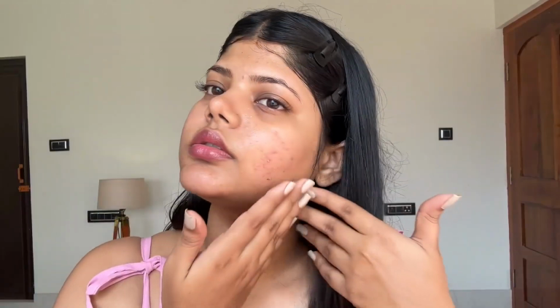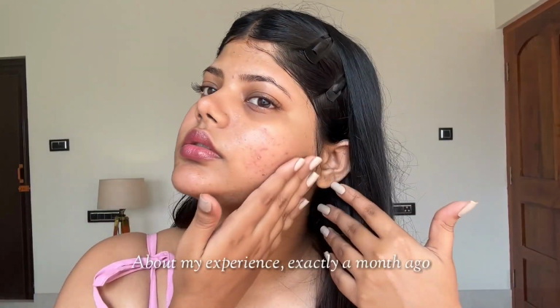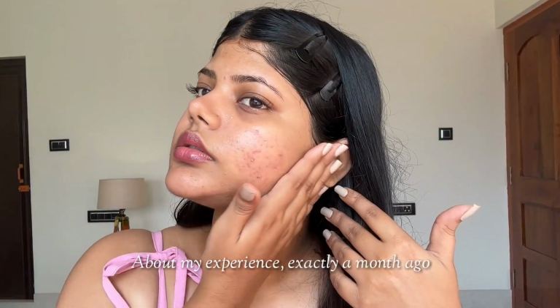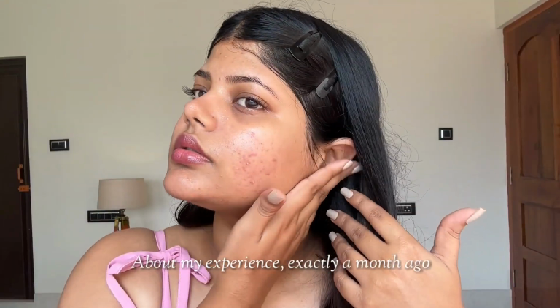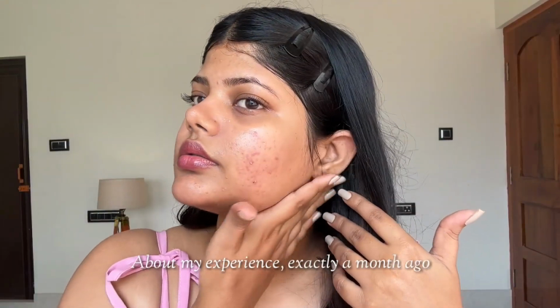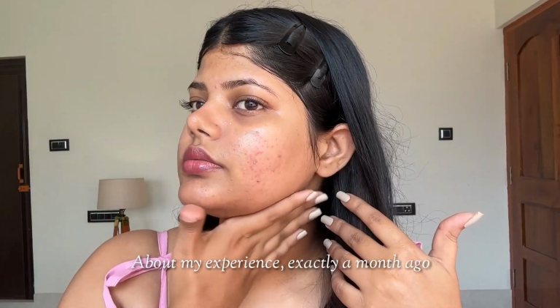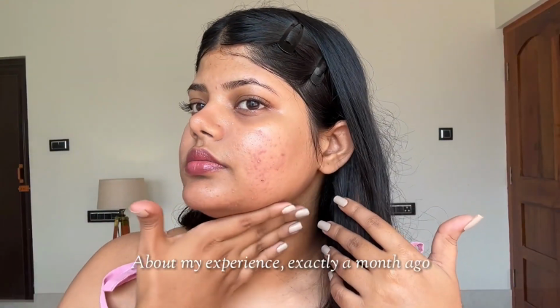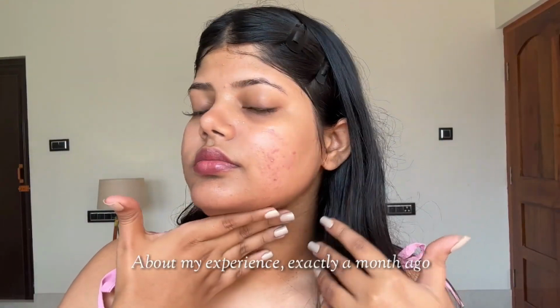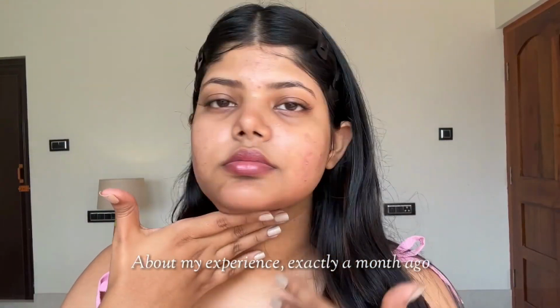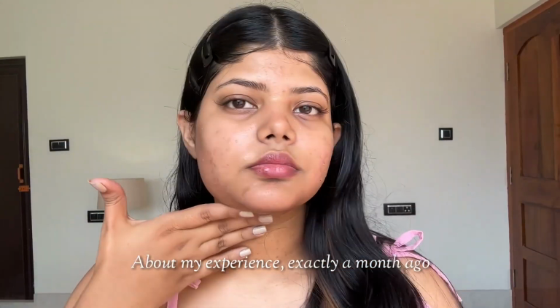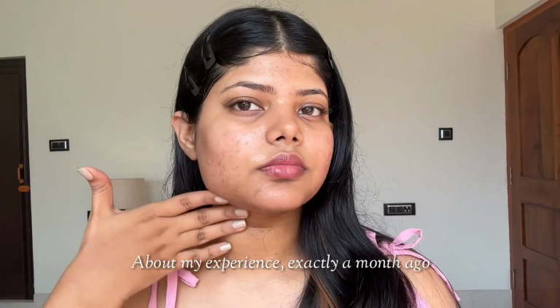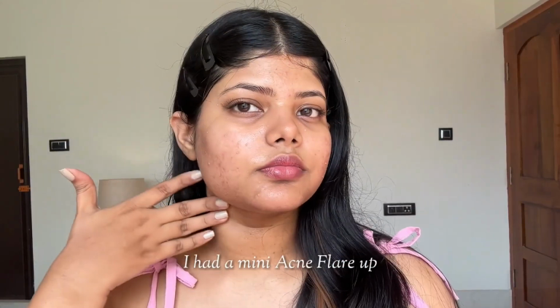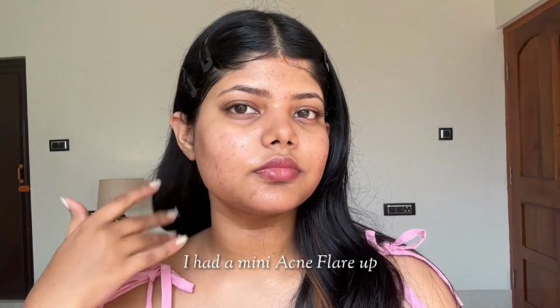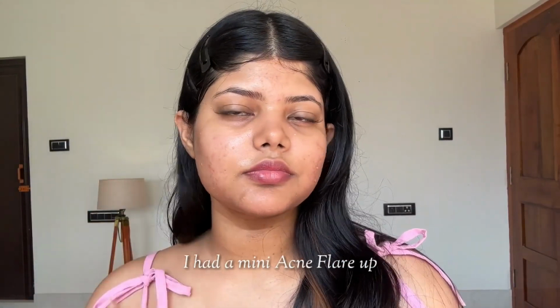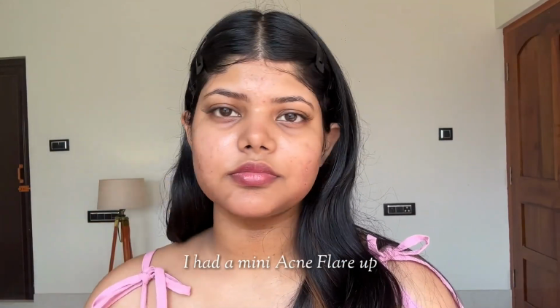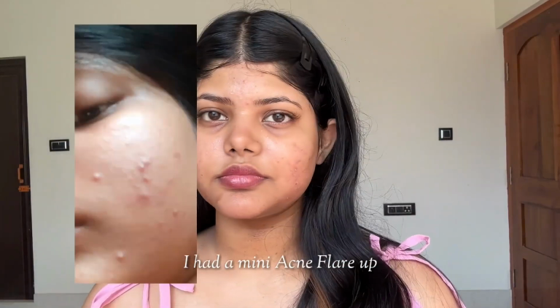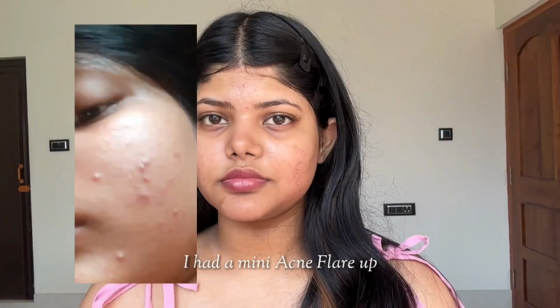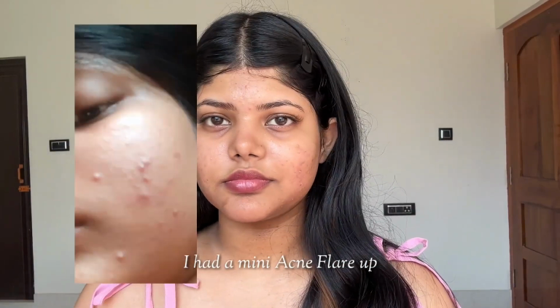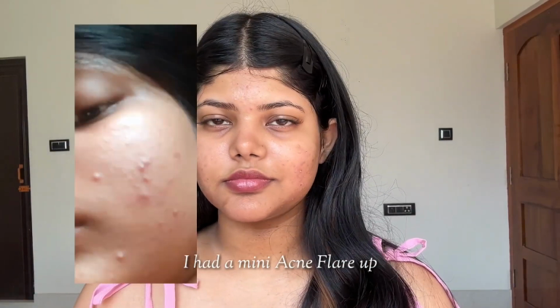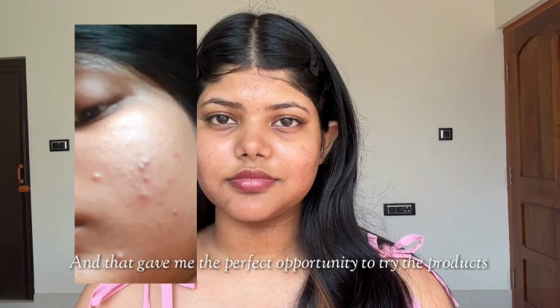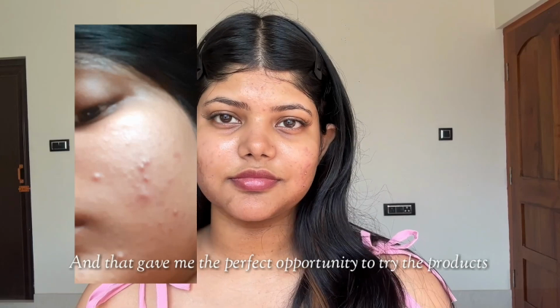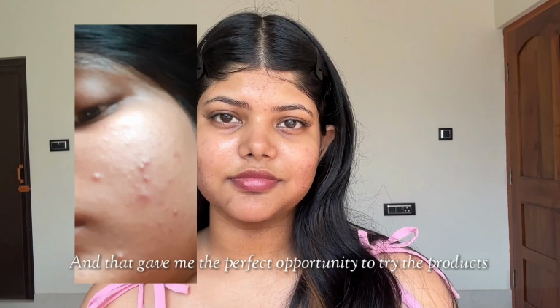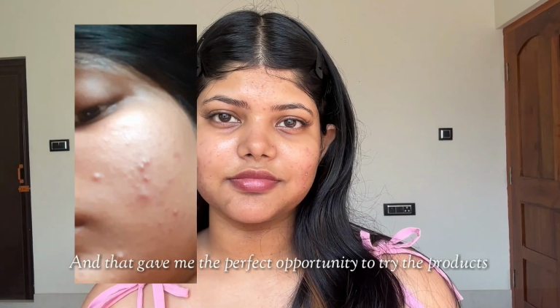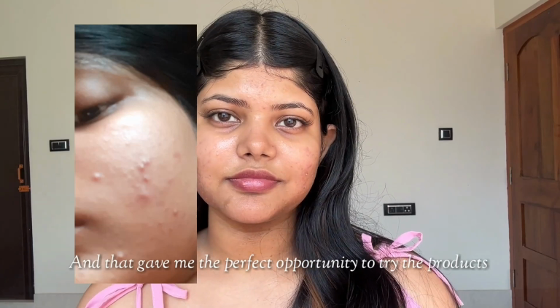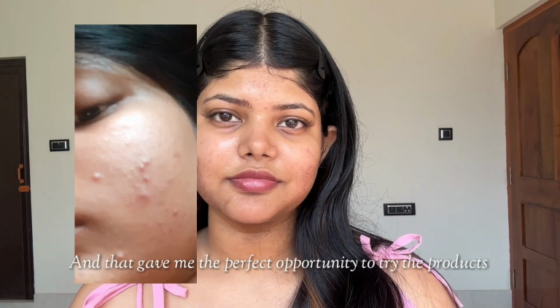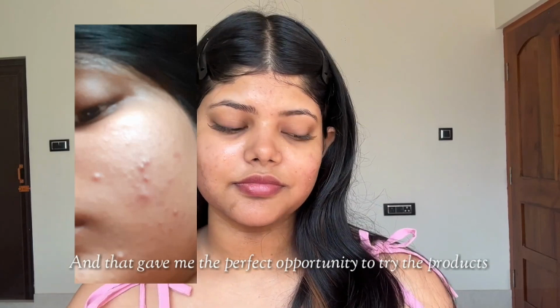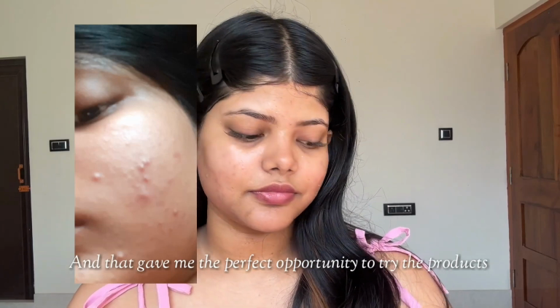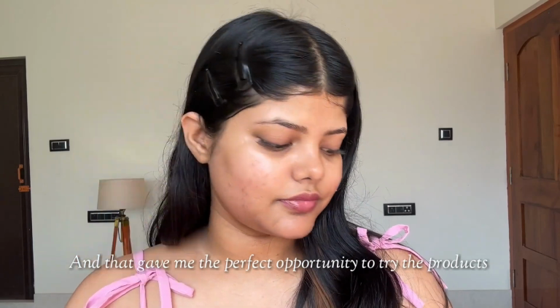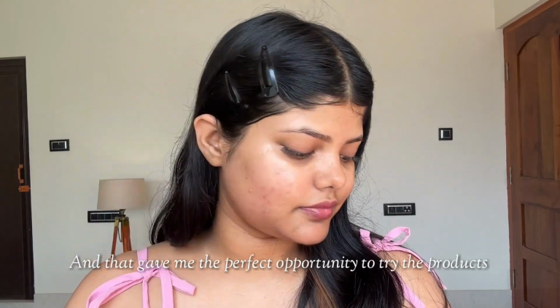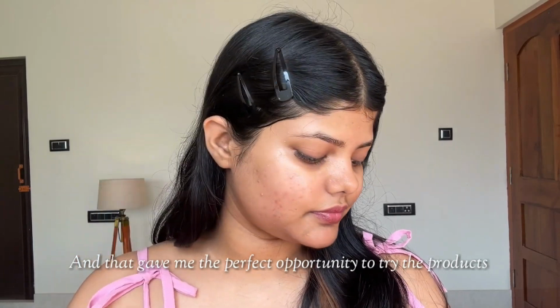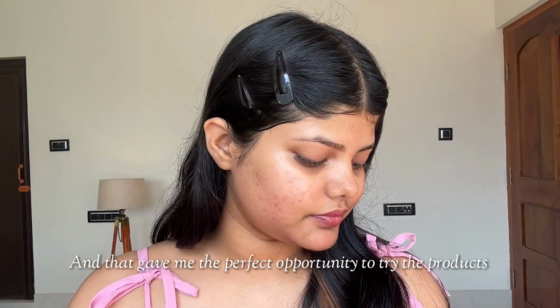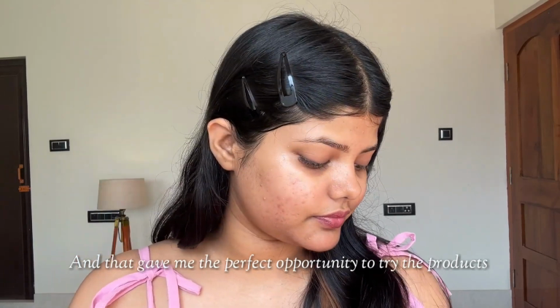About my experience — exactly a month ago, I had a mini acne flare-up and that gave me the perfect opportunity to try the products.